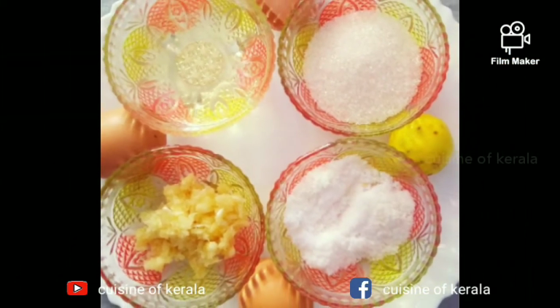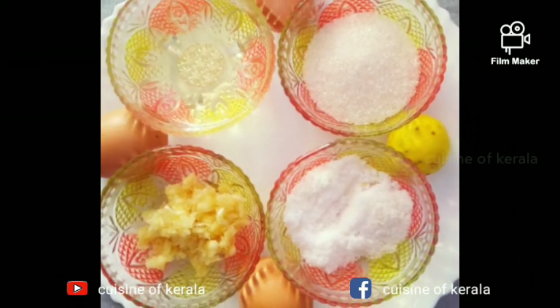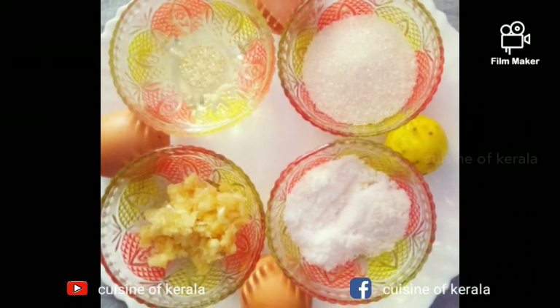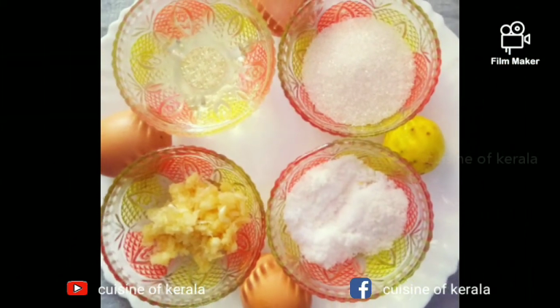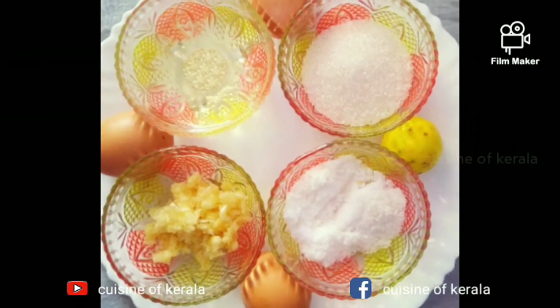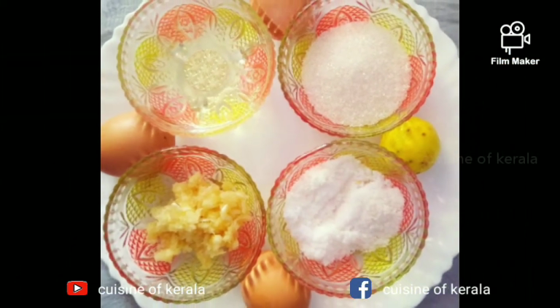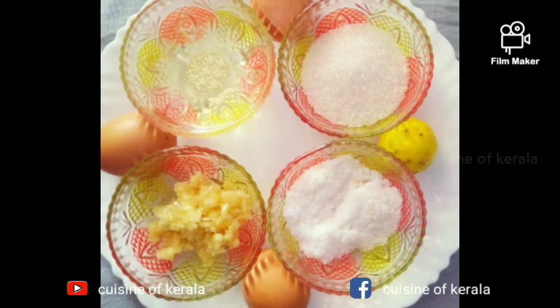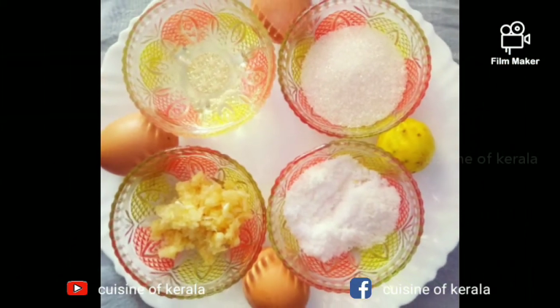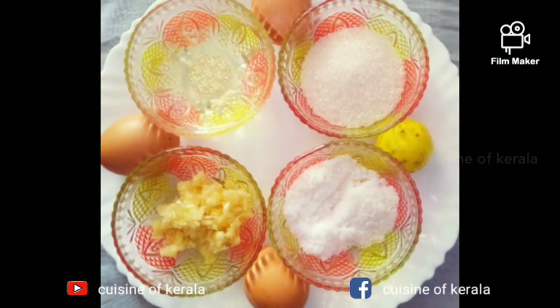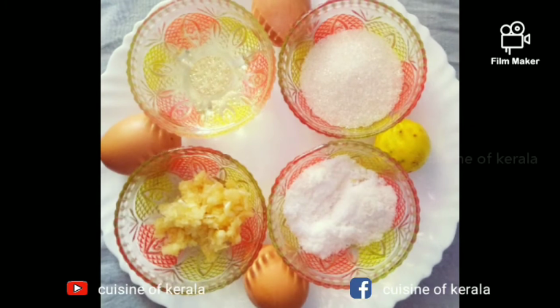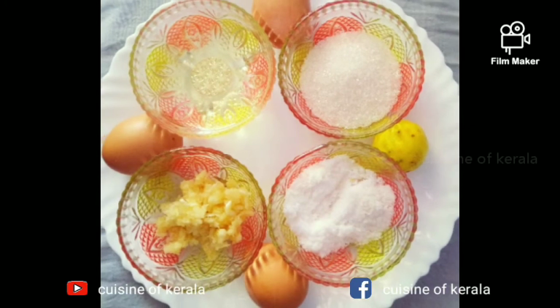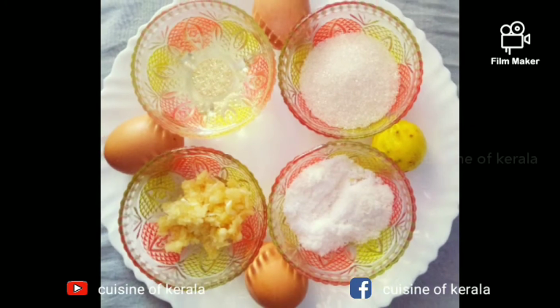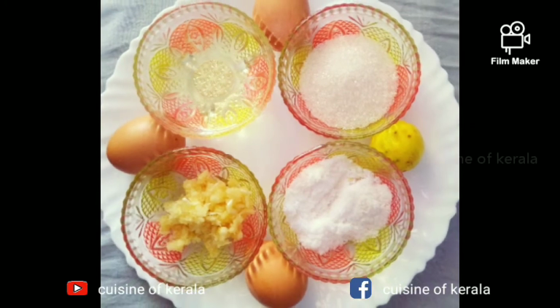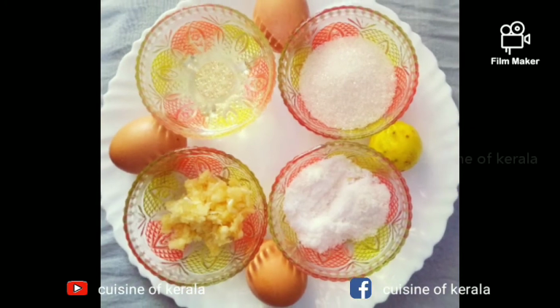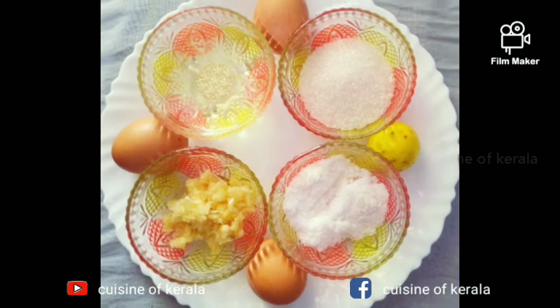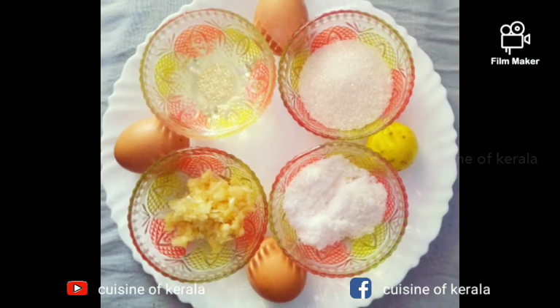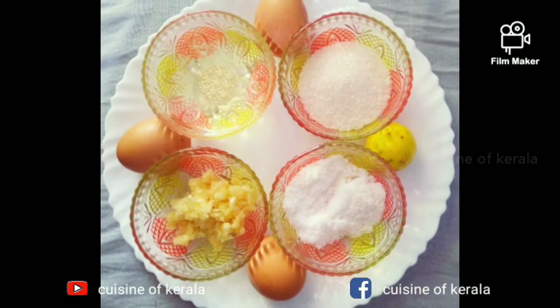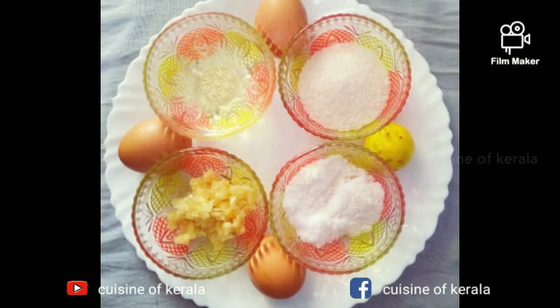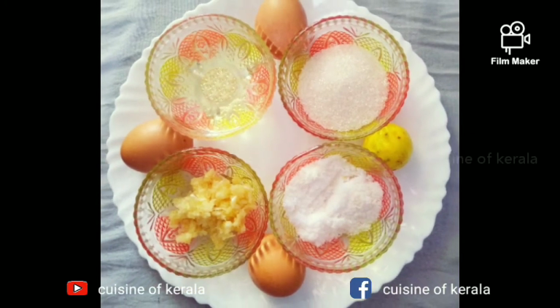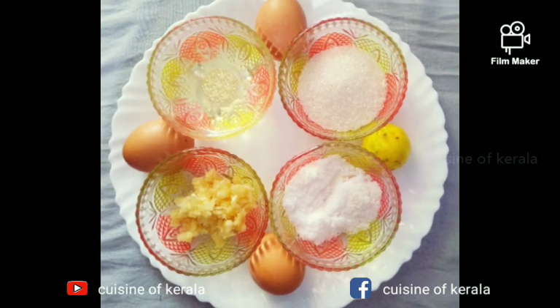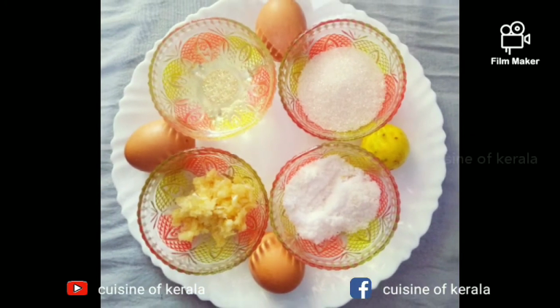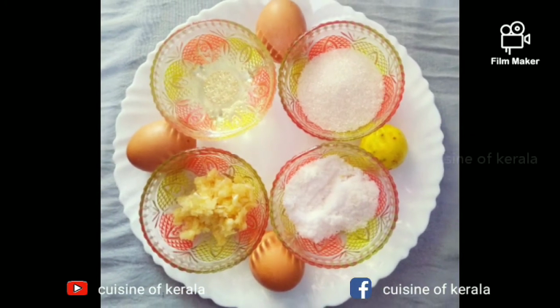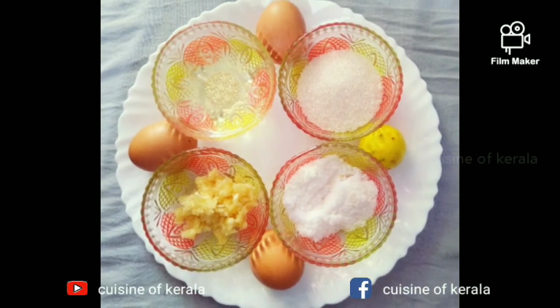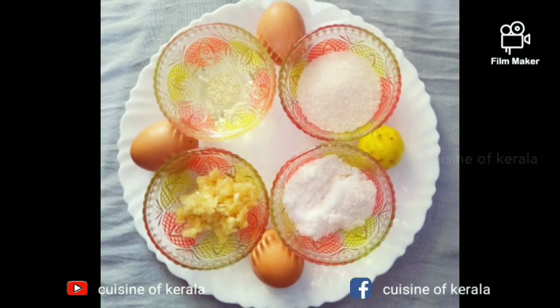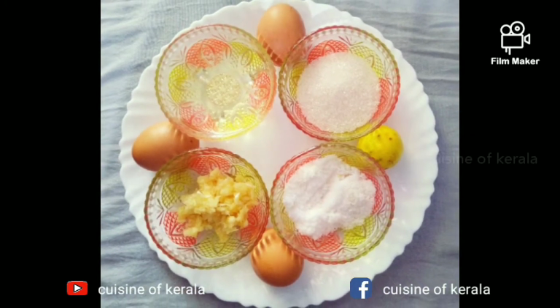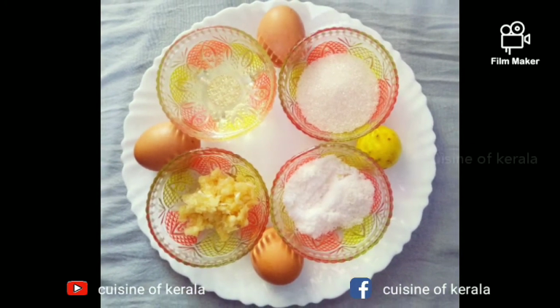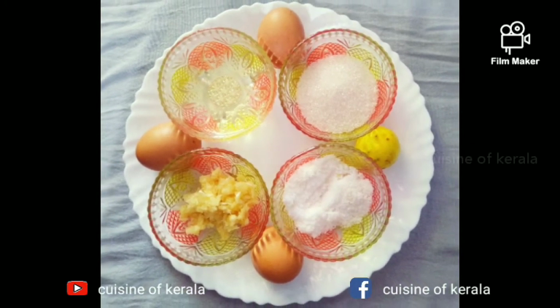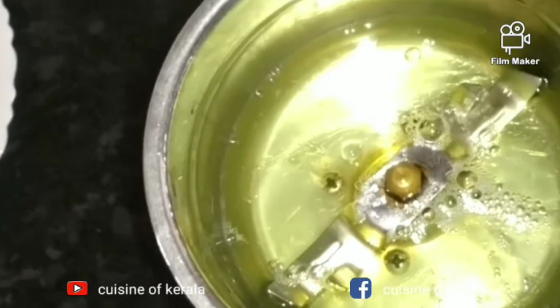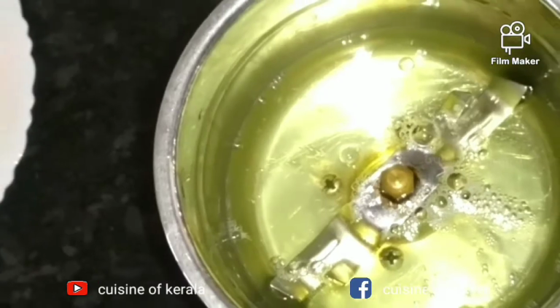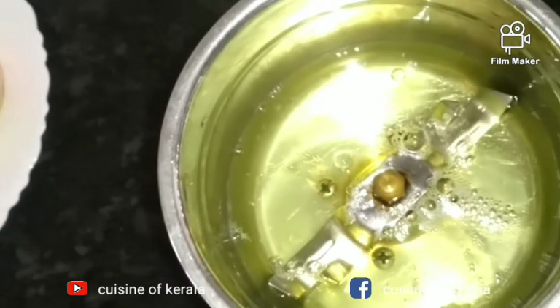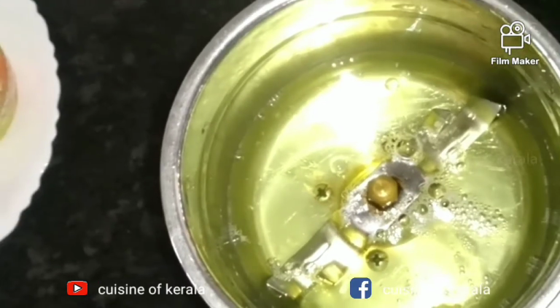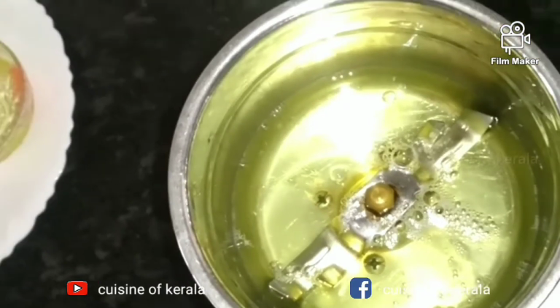The ingredients are: half a cup of water, garlic paste, salt, sugar, and sunflower oil.